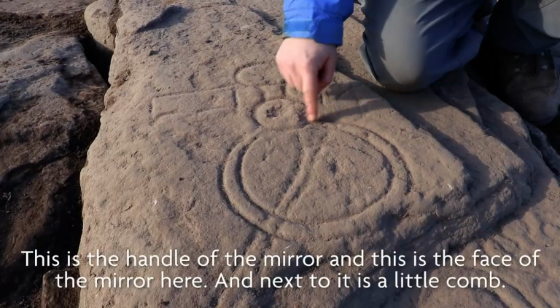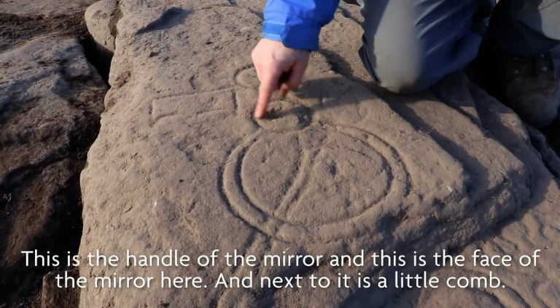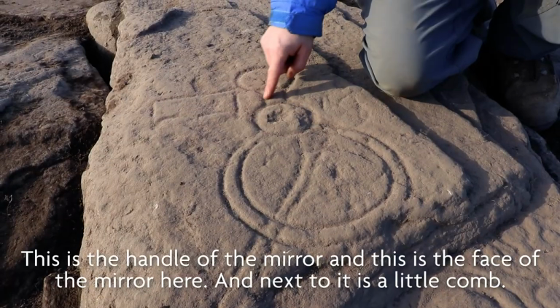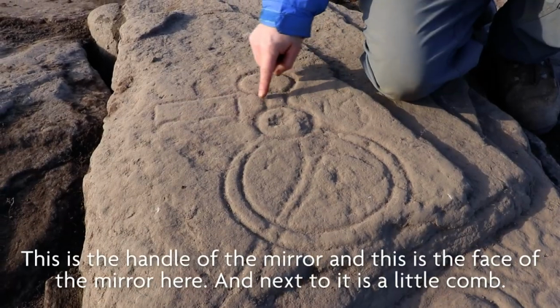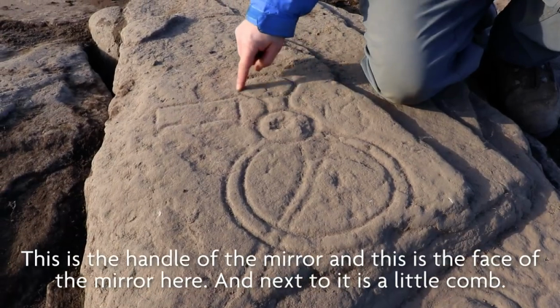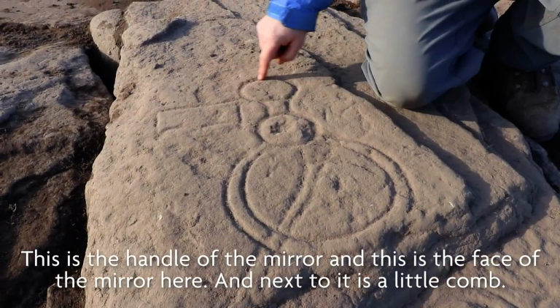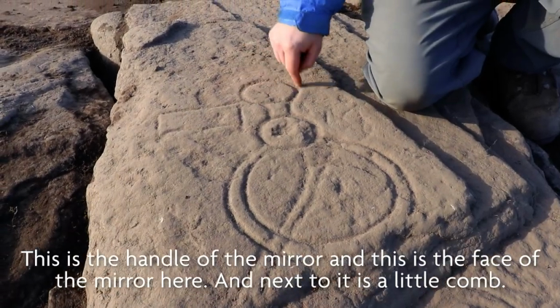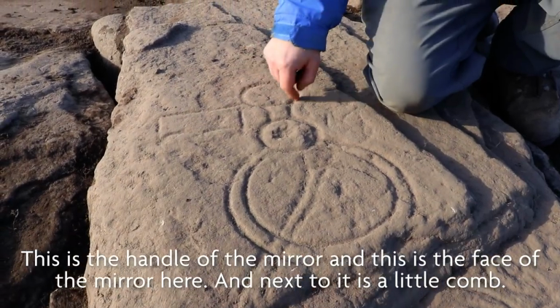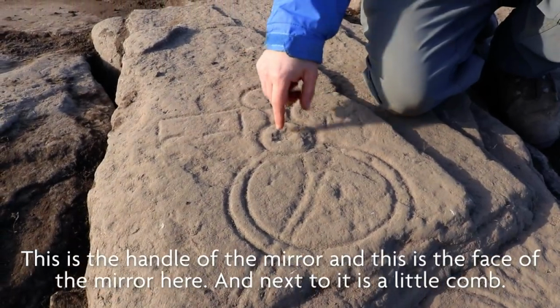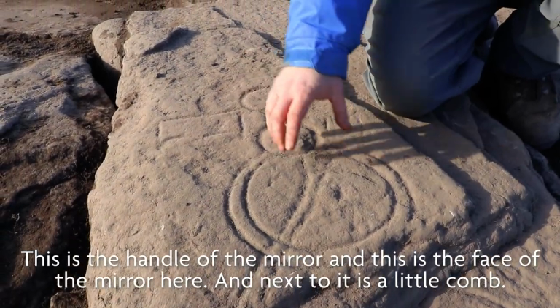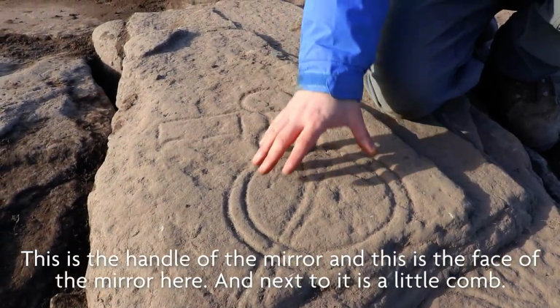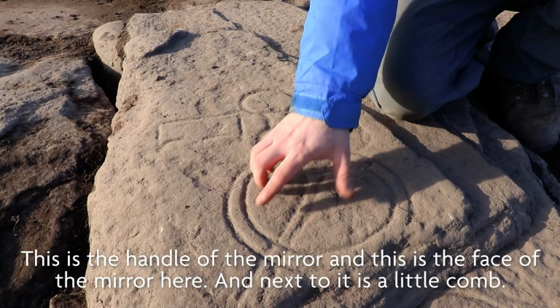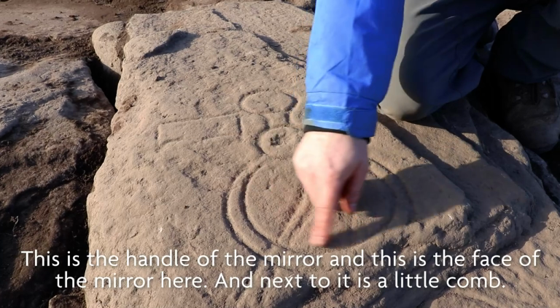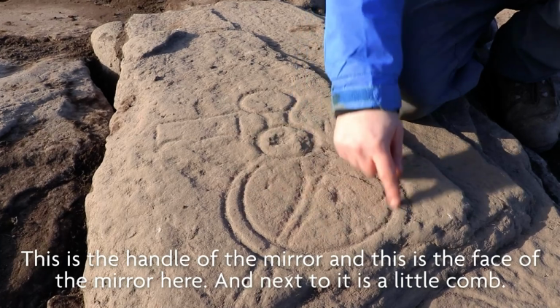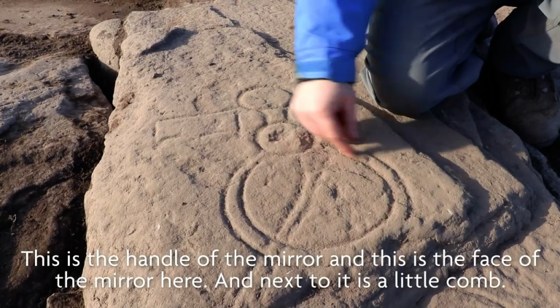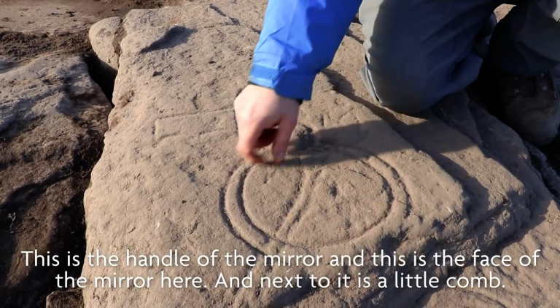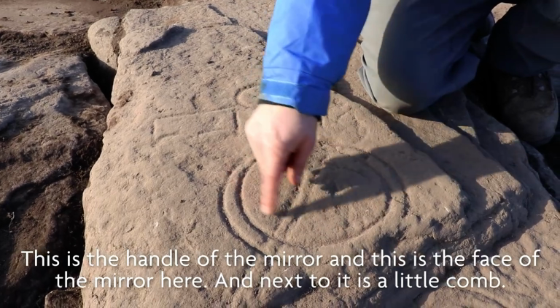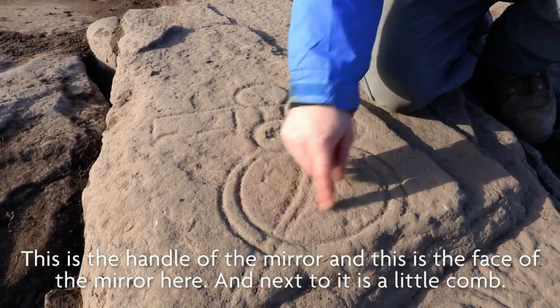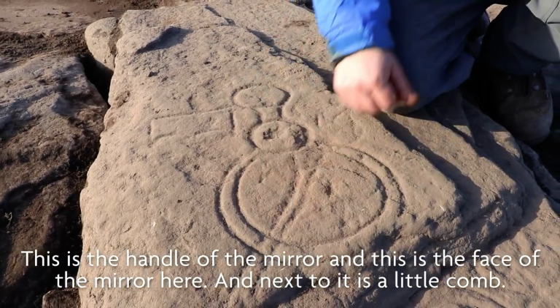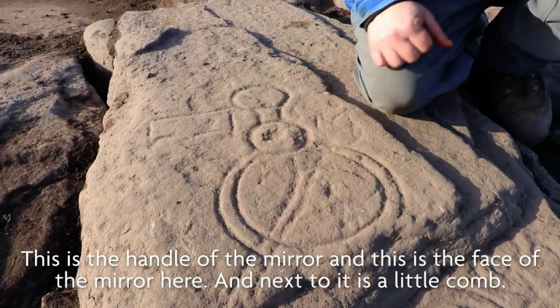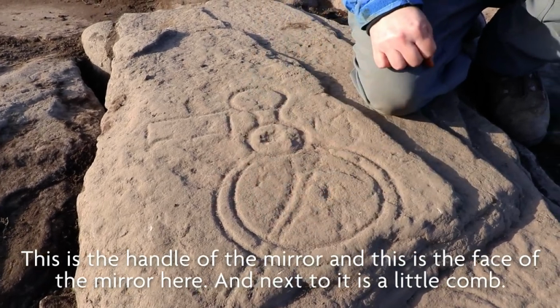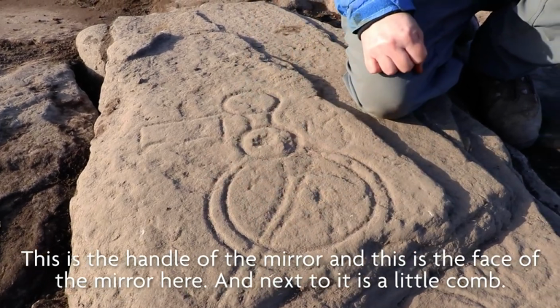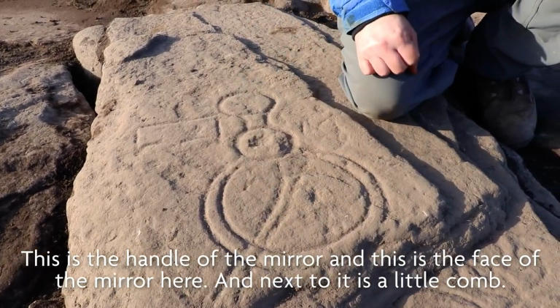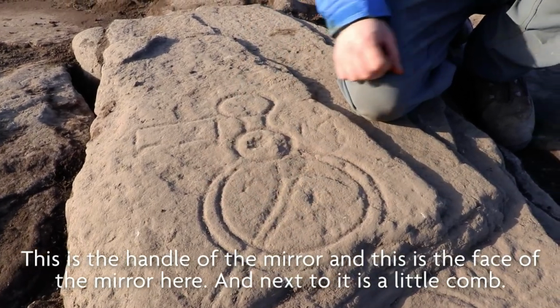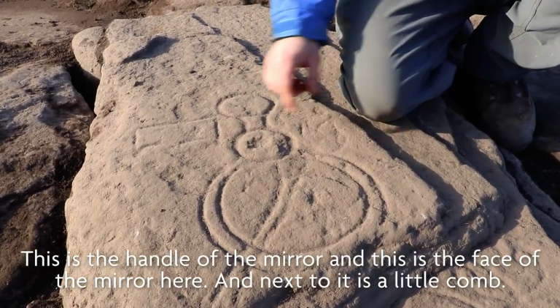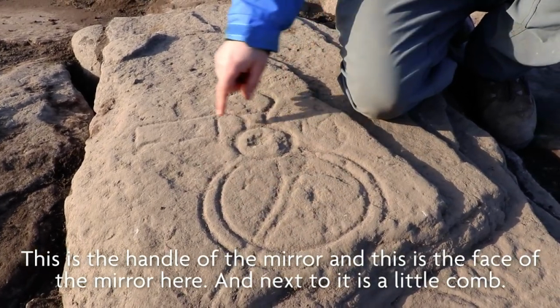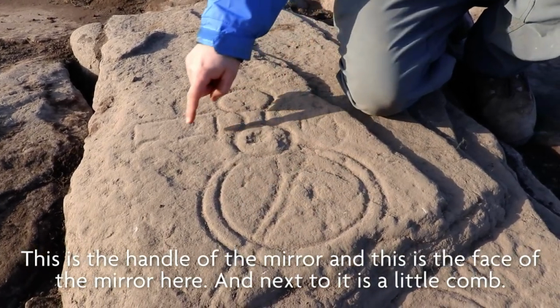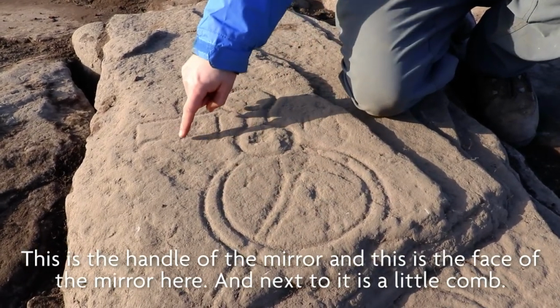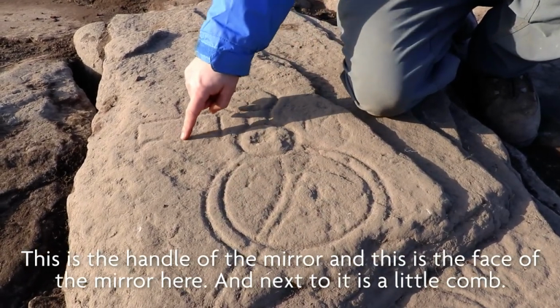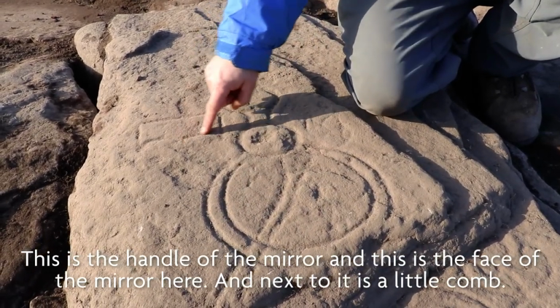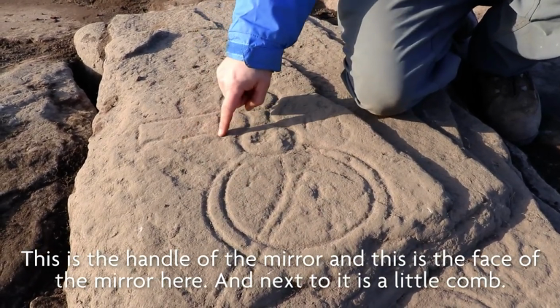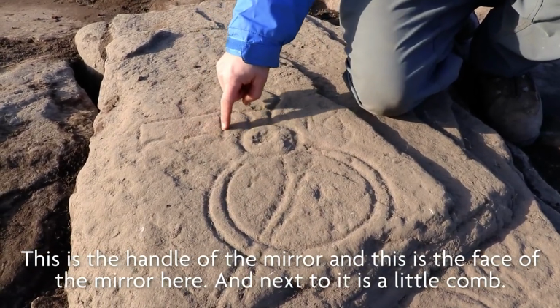So this is the handle of the mirror and this is the face of the mirror here. And next to it is a little comb.